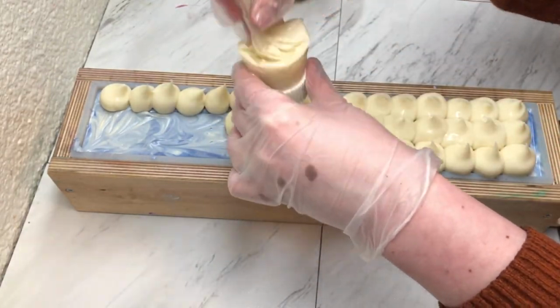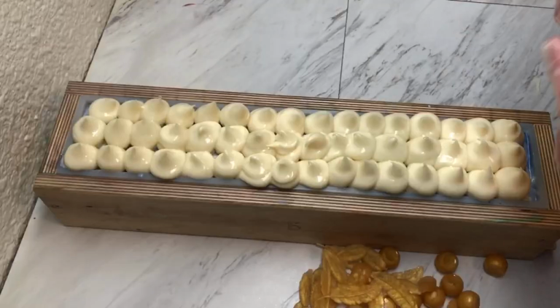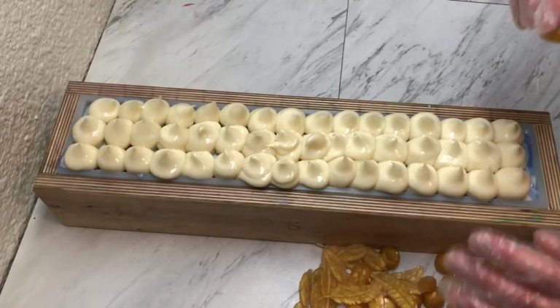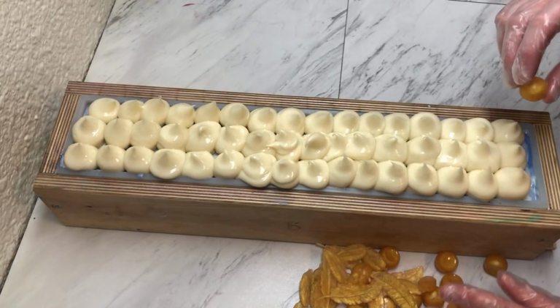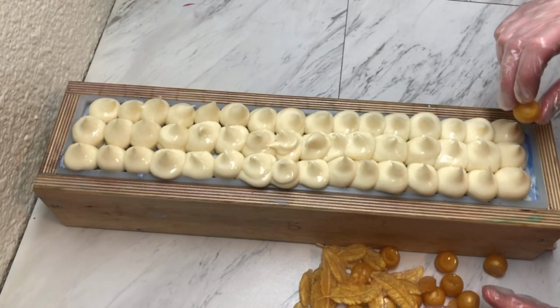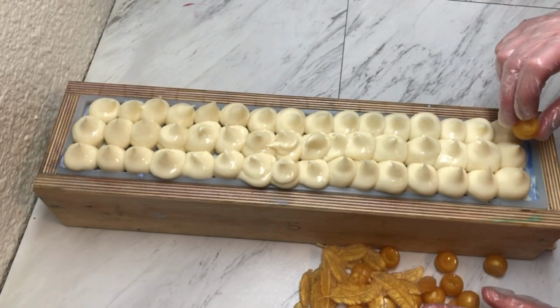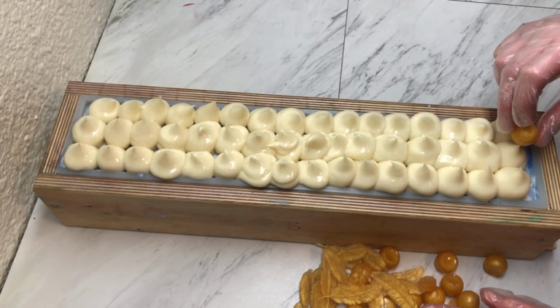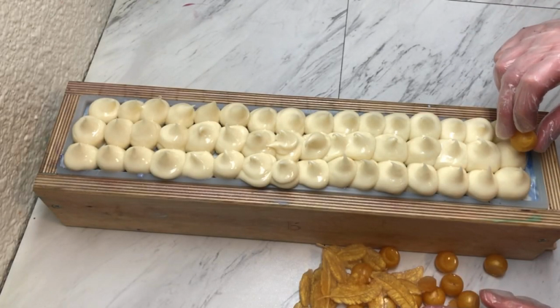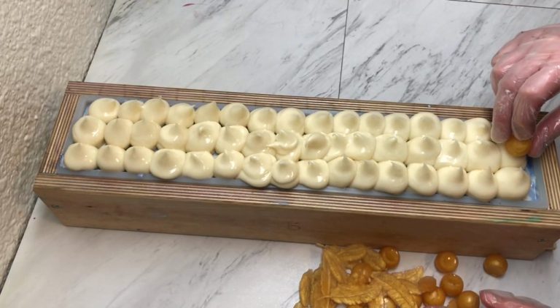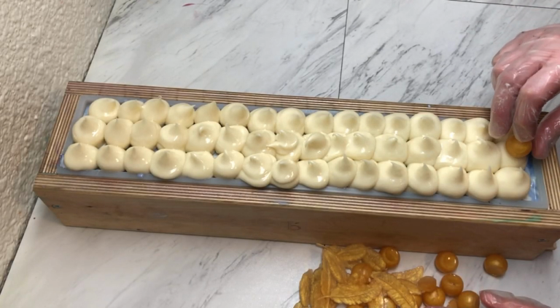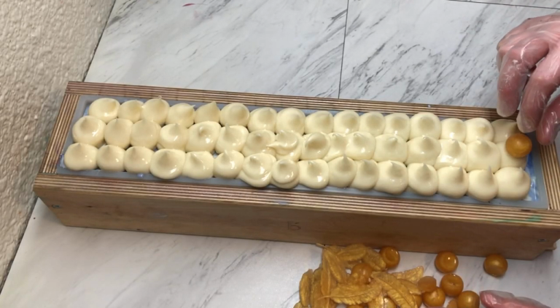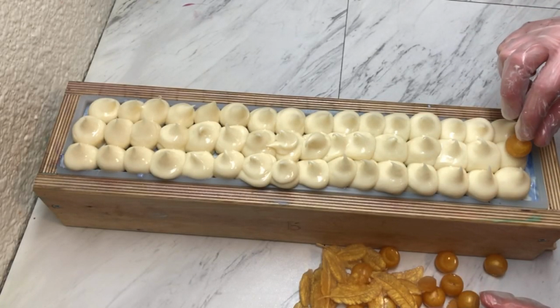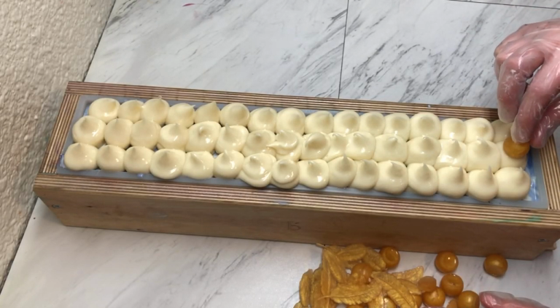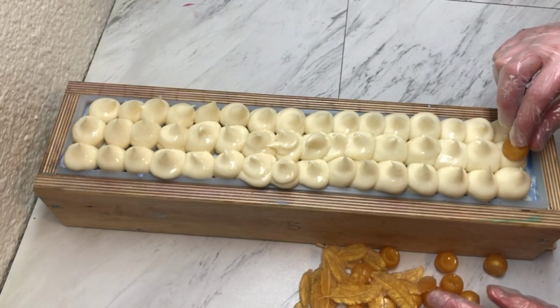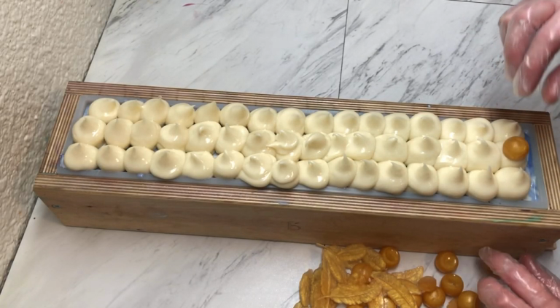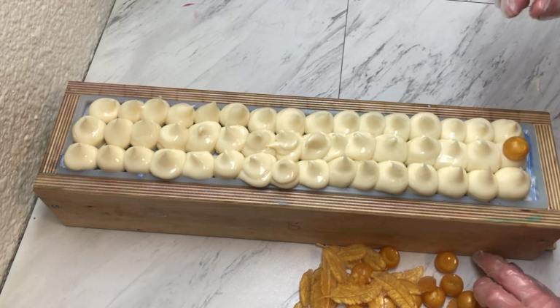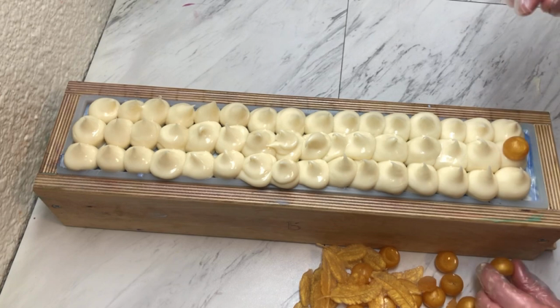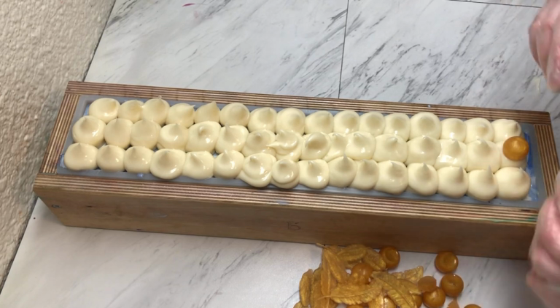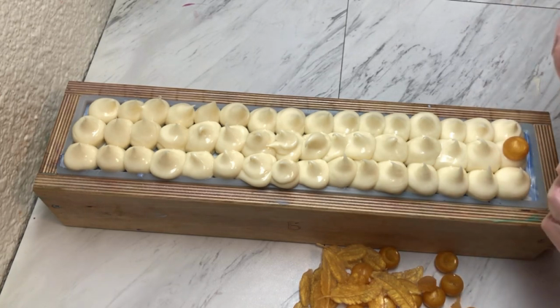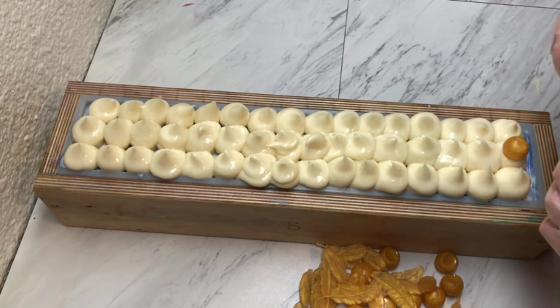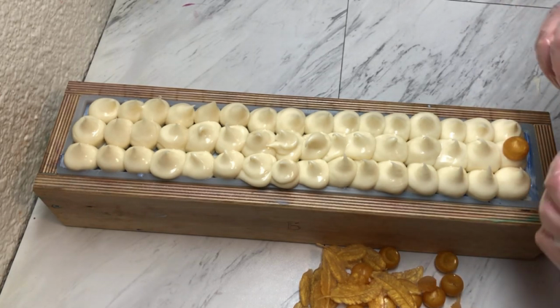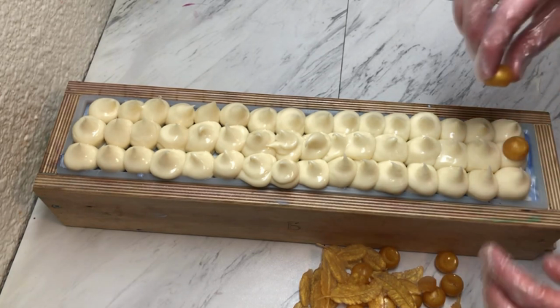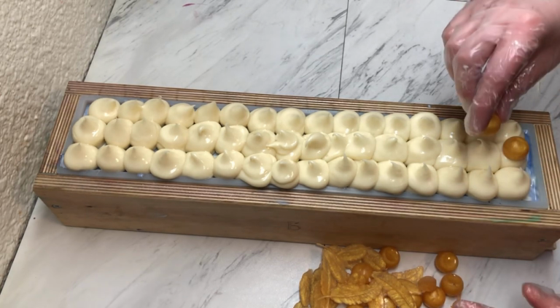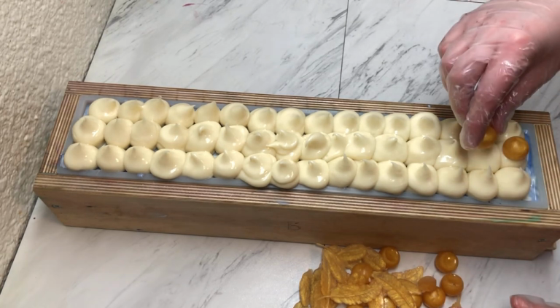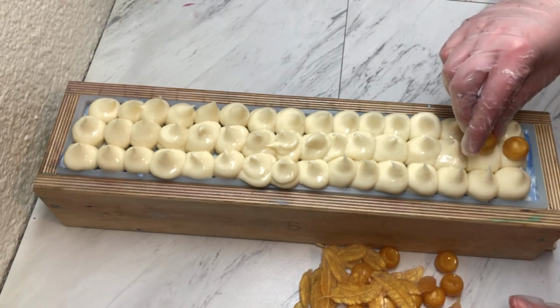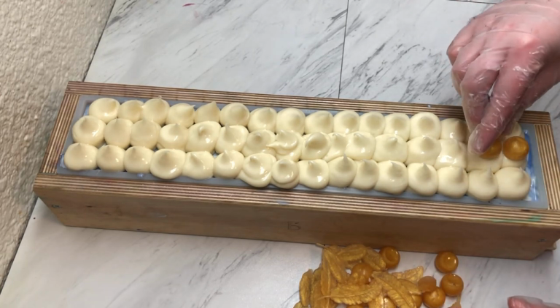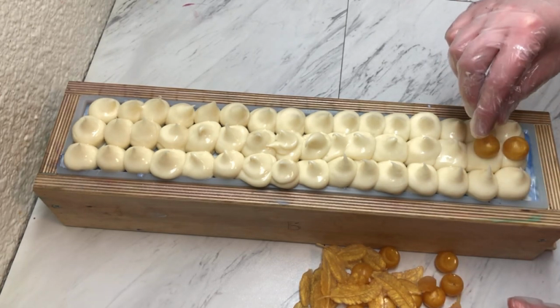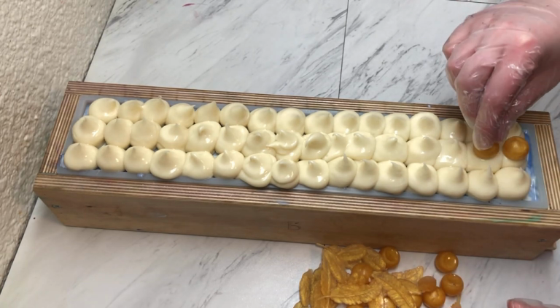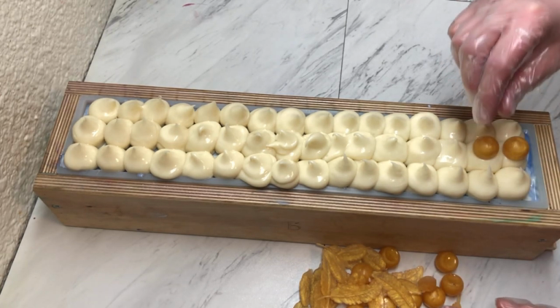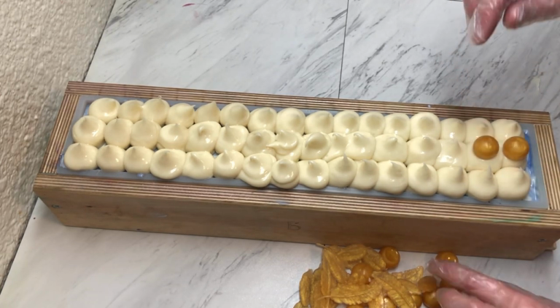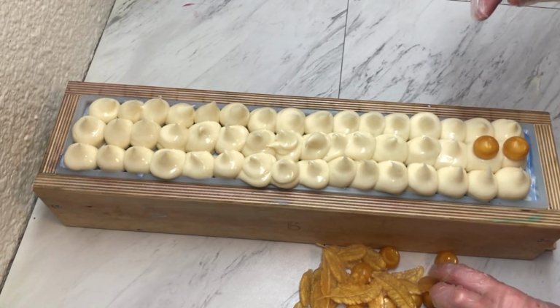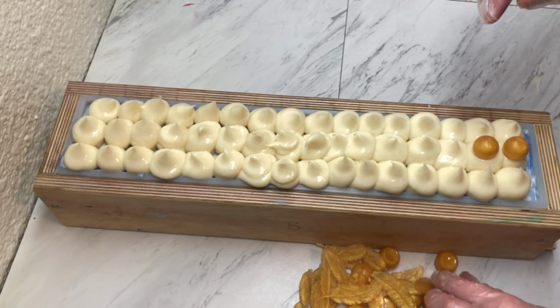Each bar will get a gold gumdrop which we will stick on first.